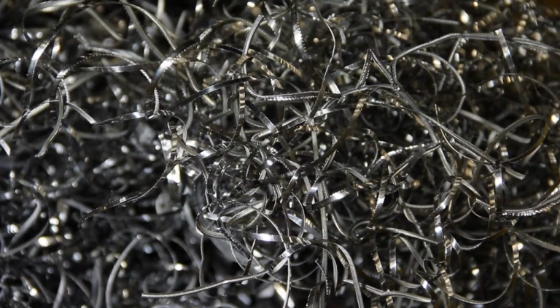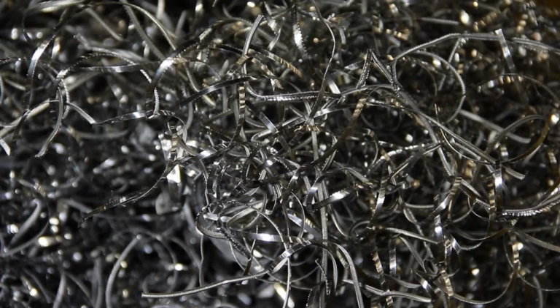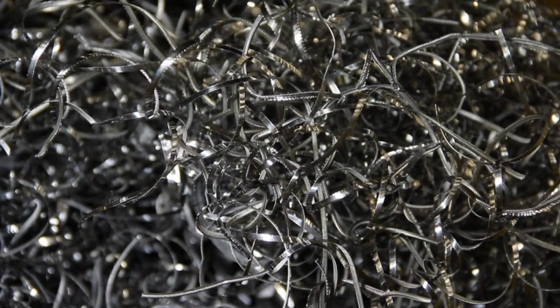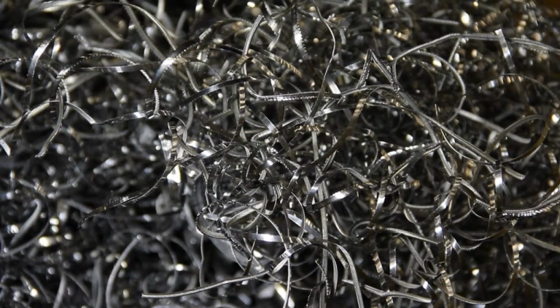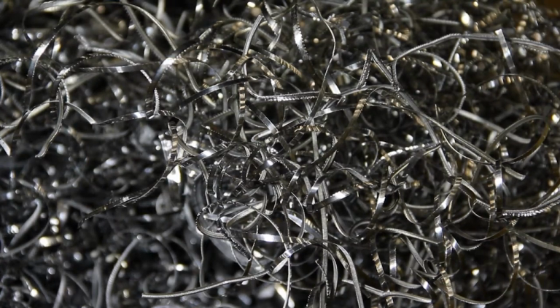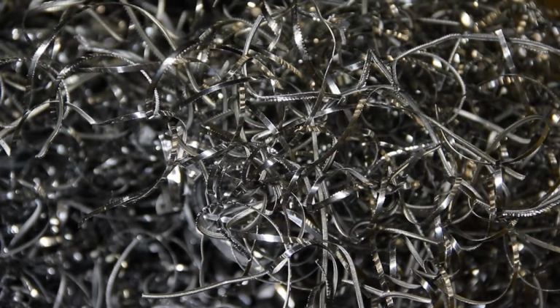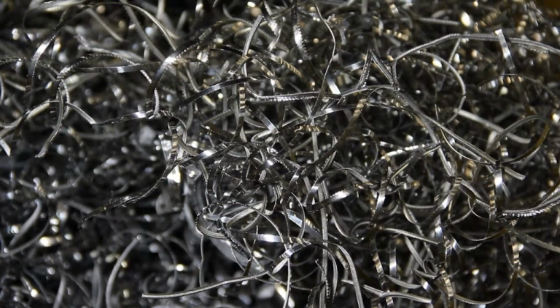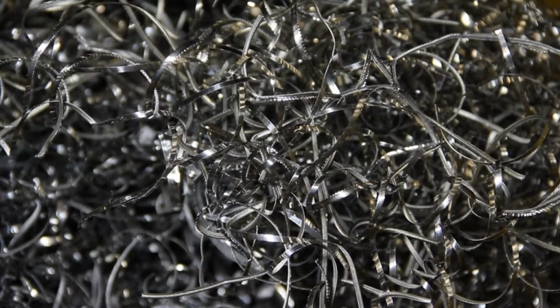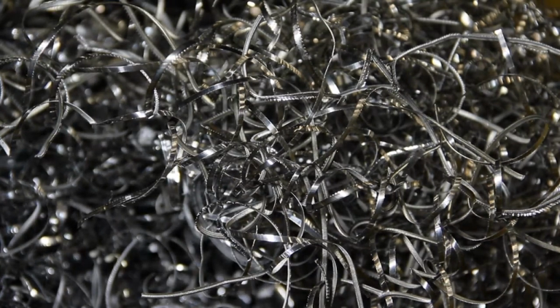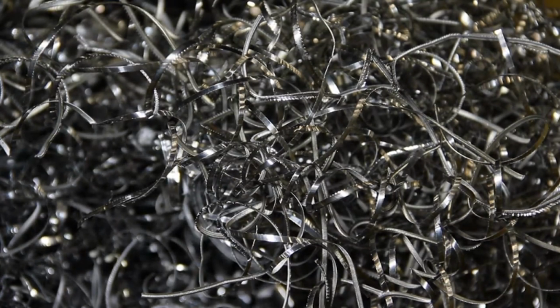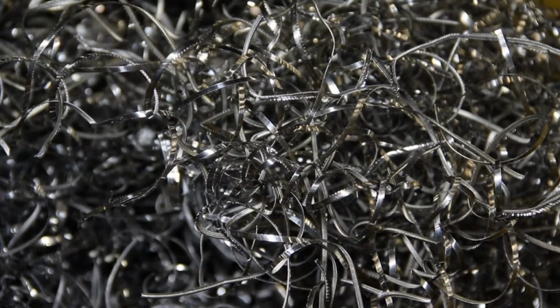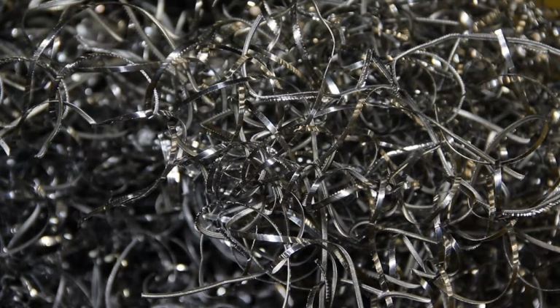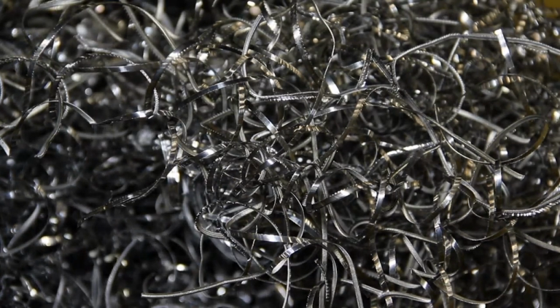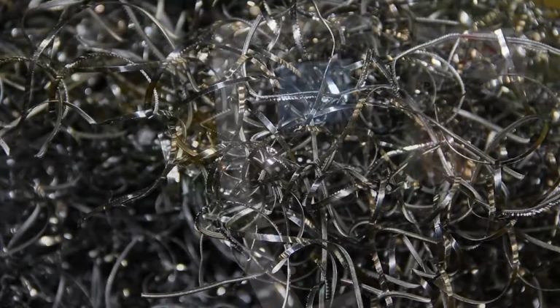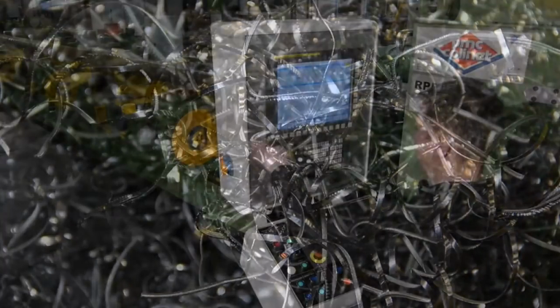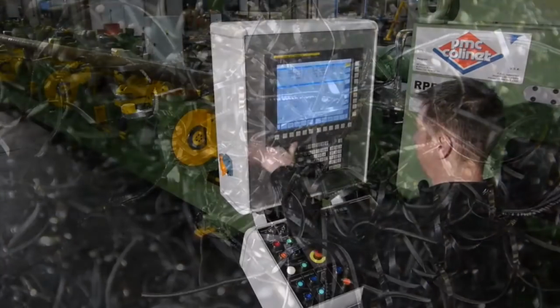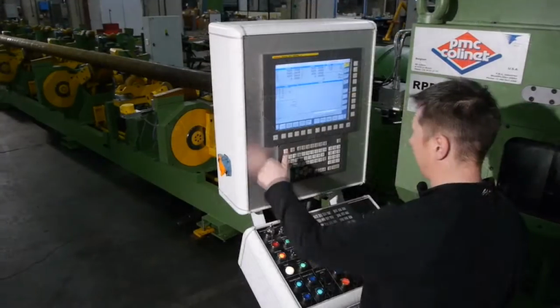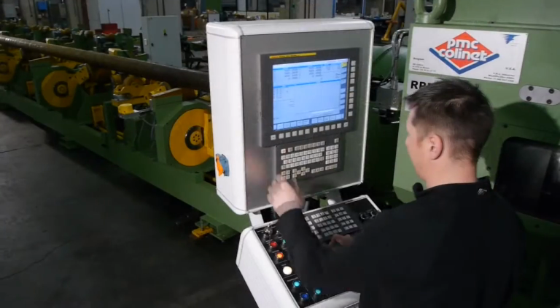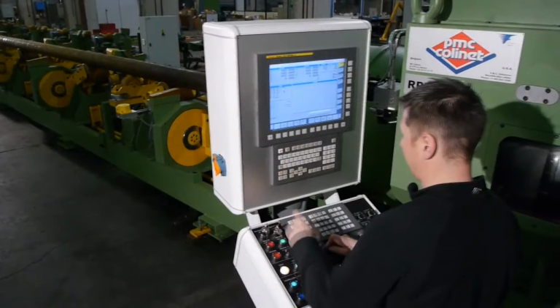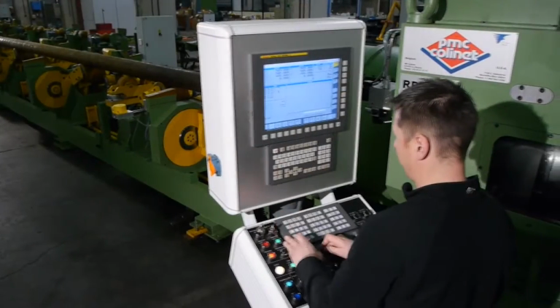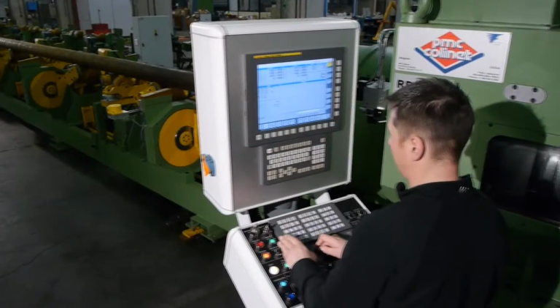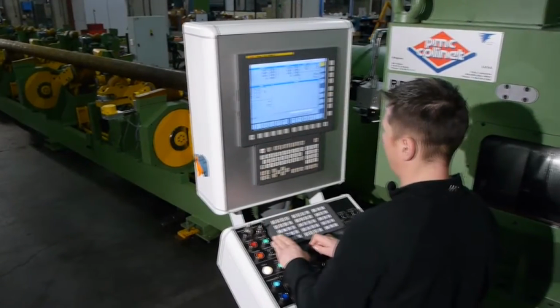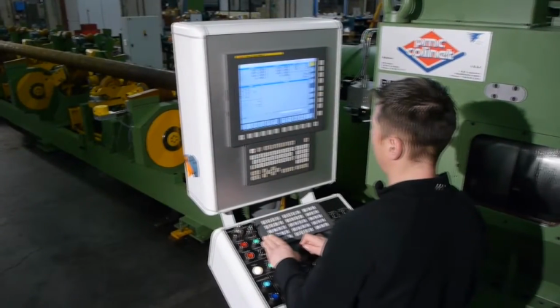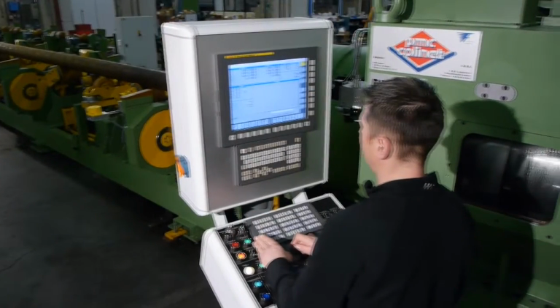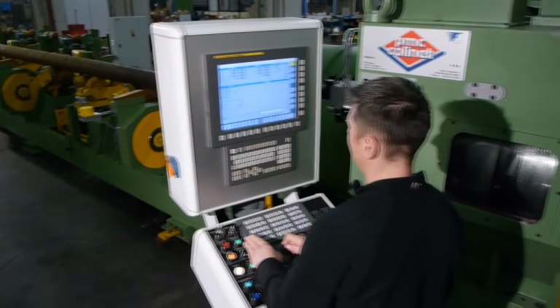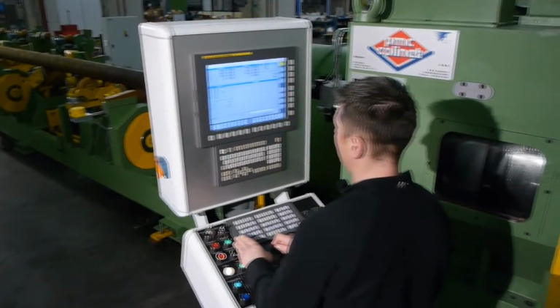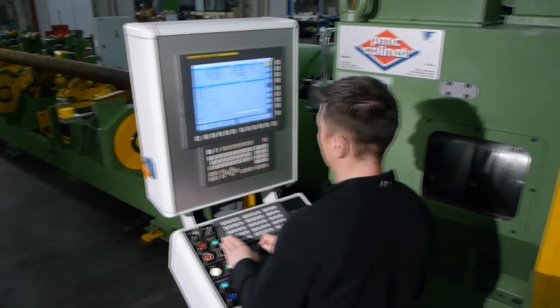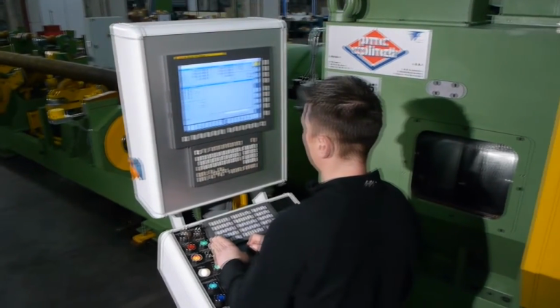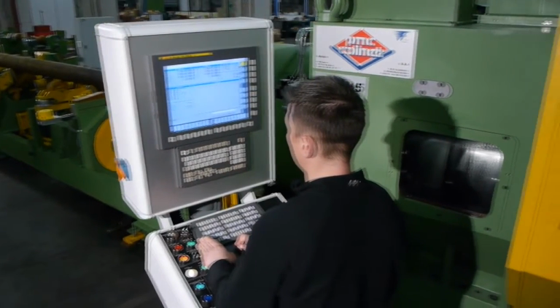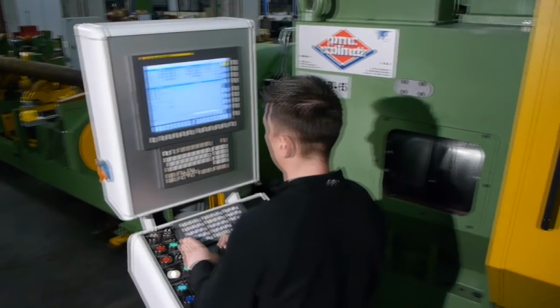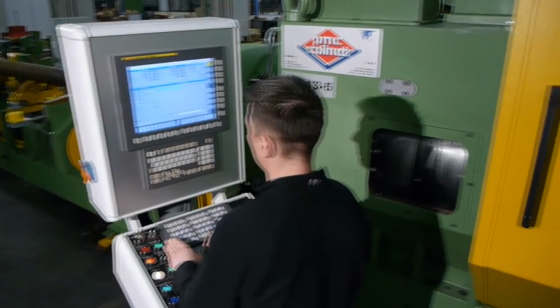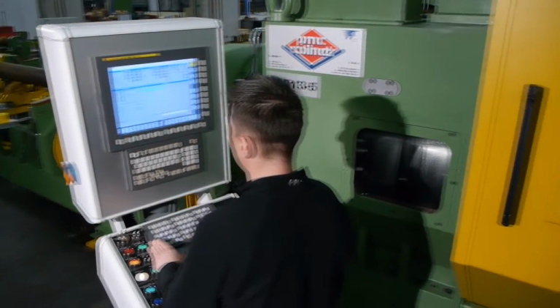The chip conveyors installed on our rotating product threading machines allow a permanent functioning of the lathe, ensuring a high operational efficiency.